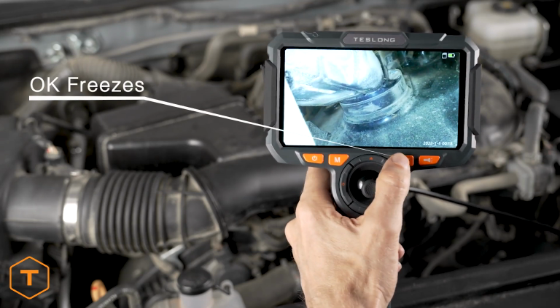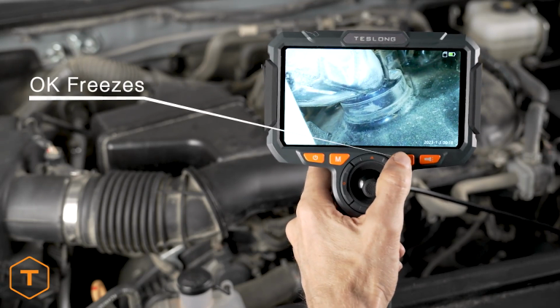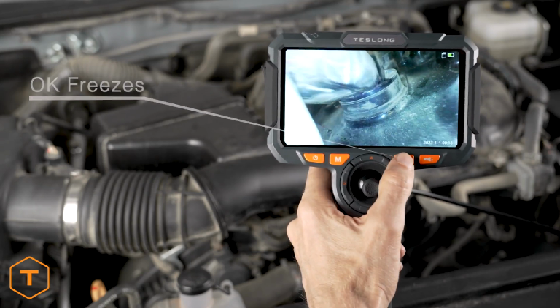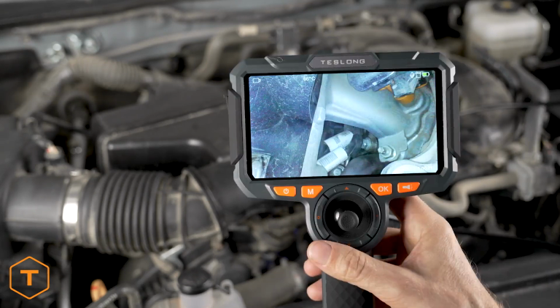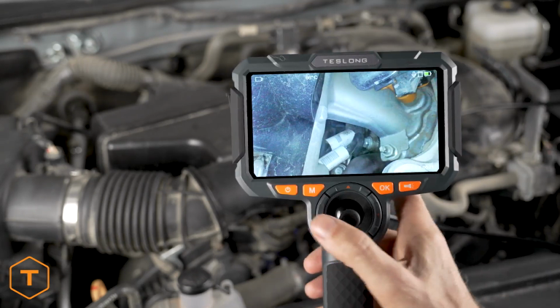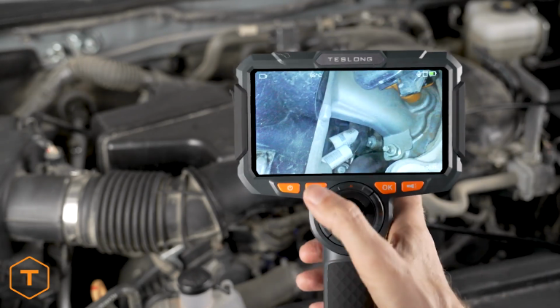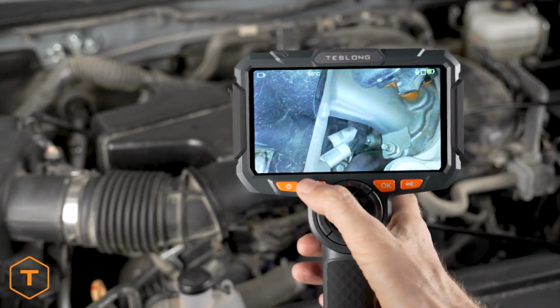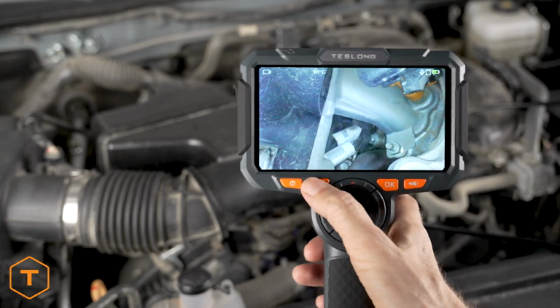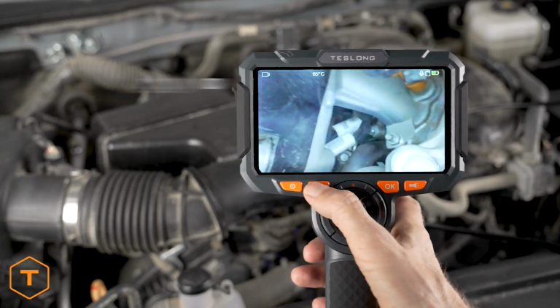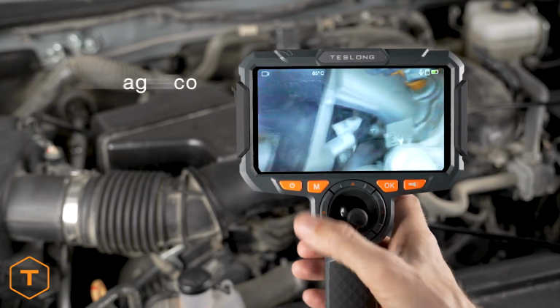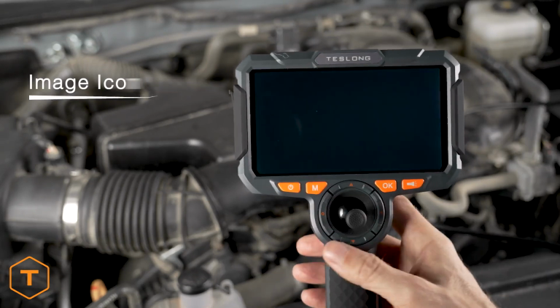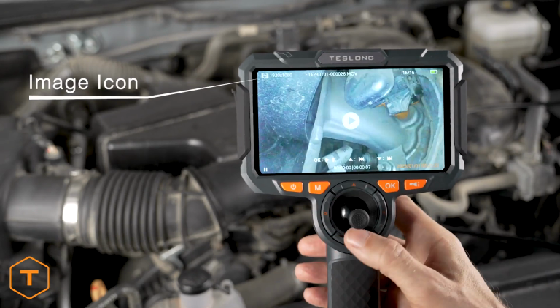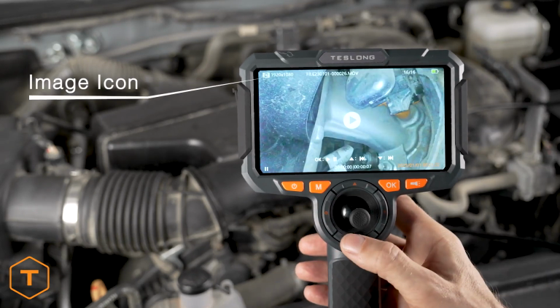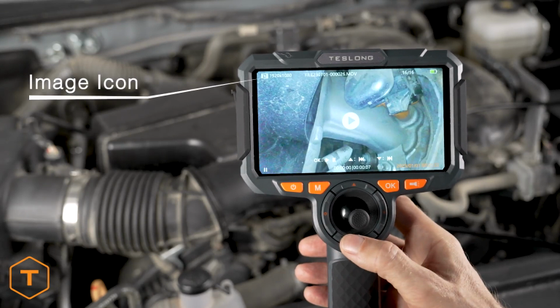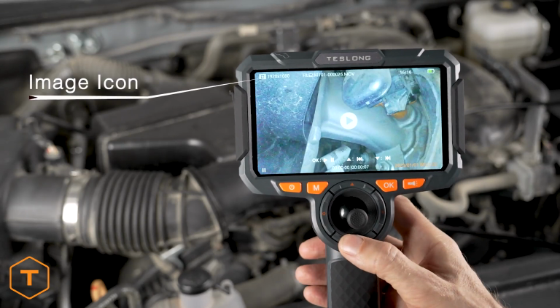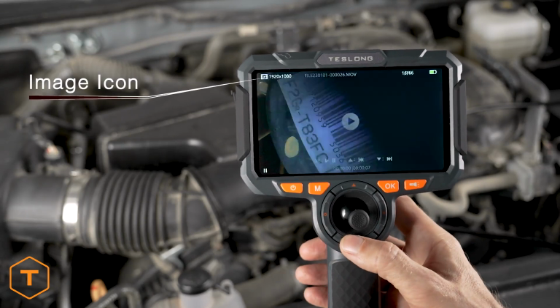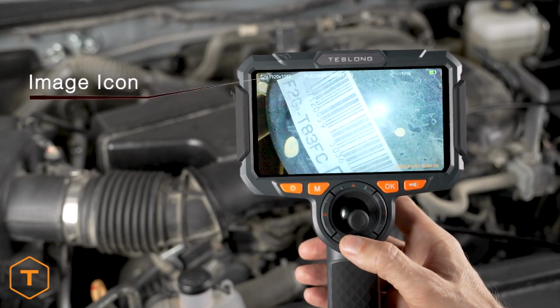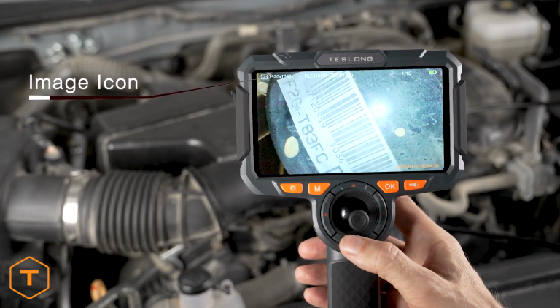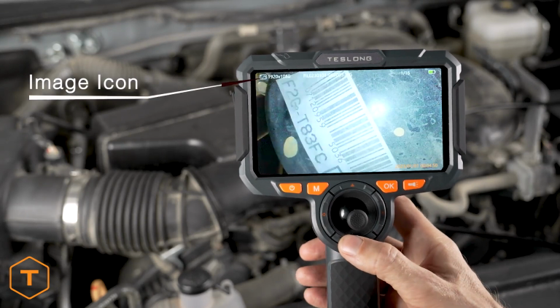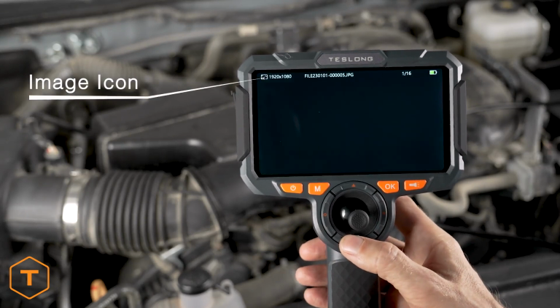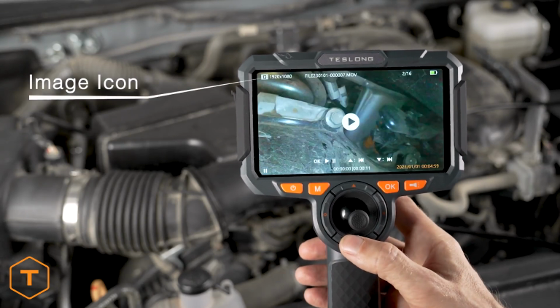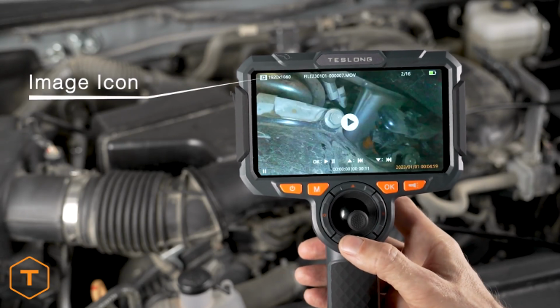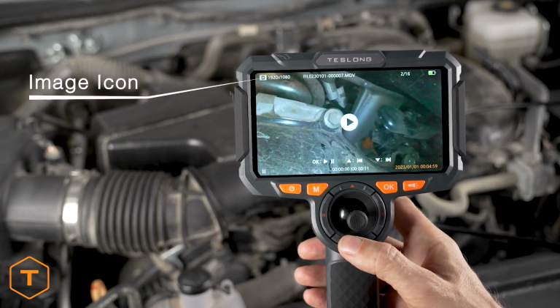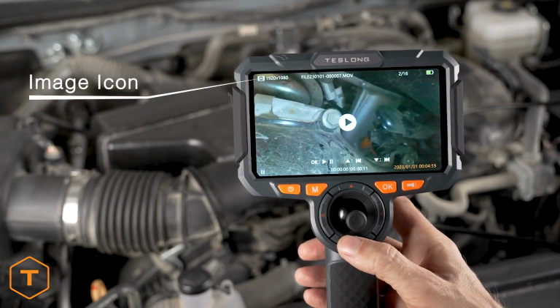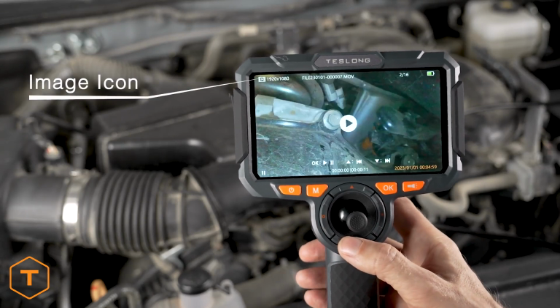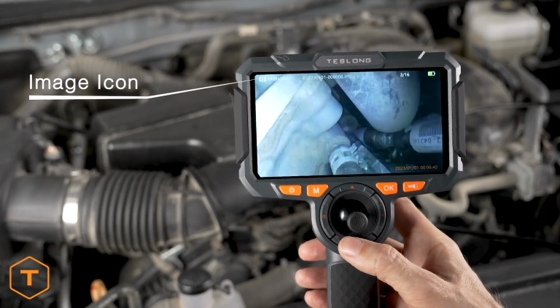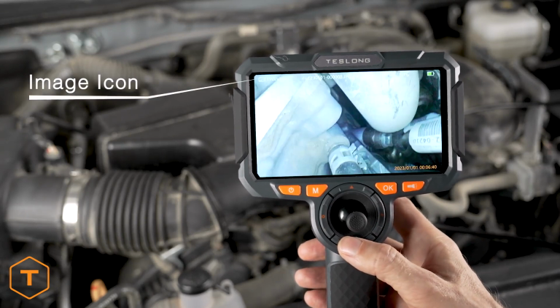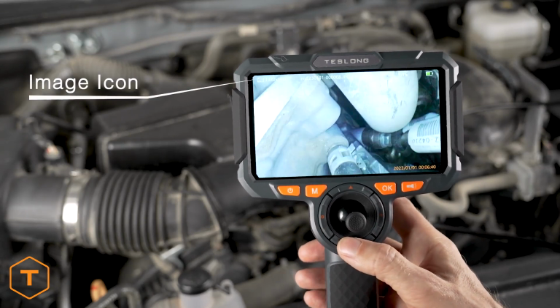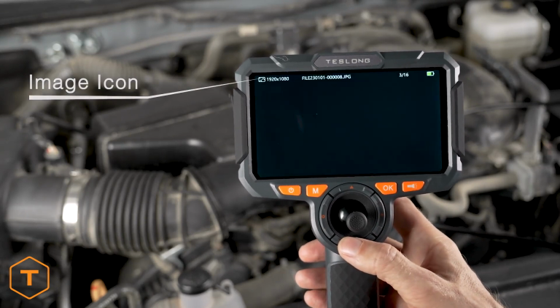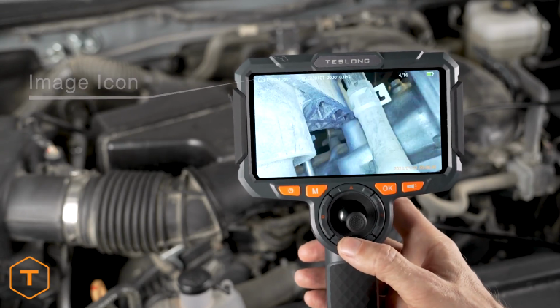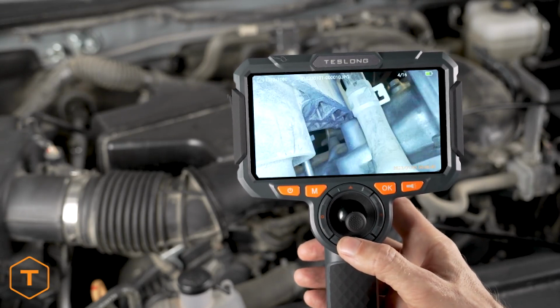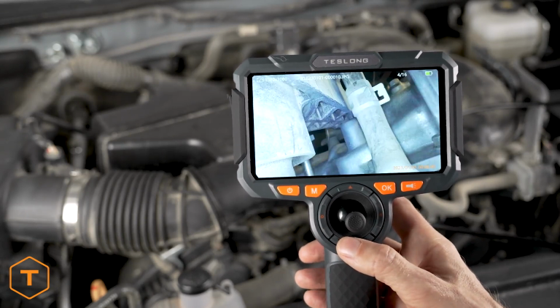Press the mode button again to access gallery mode. Use the up and down buttons to step through the content saved on the device.